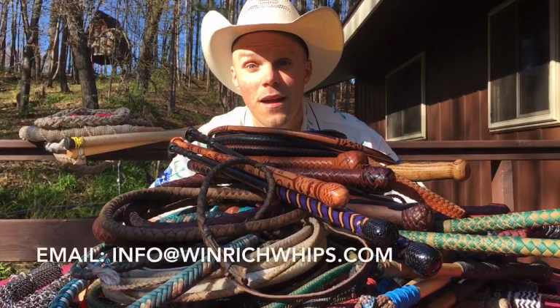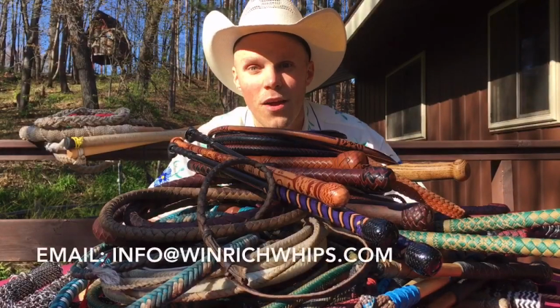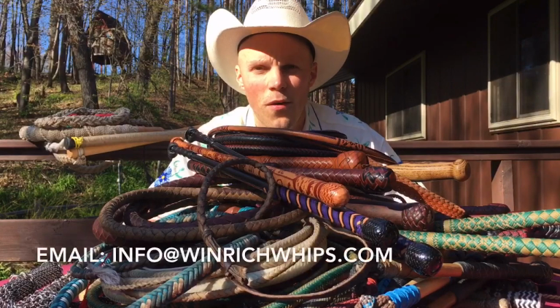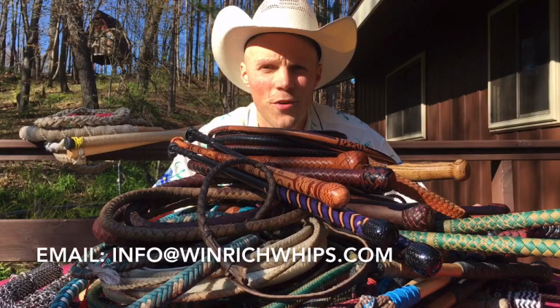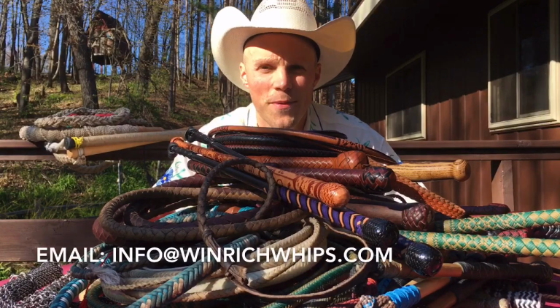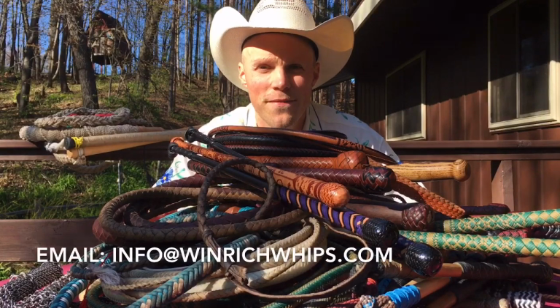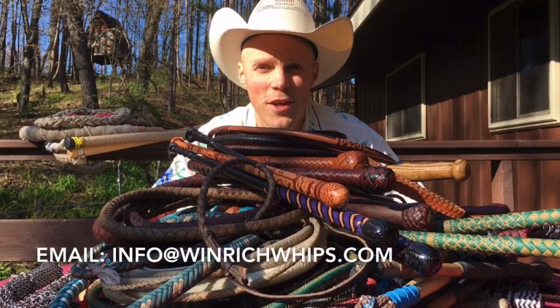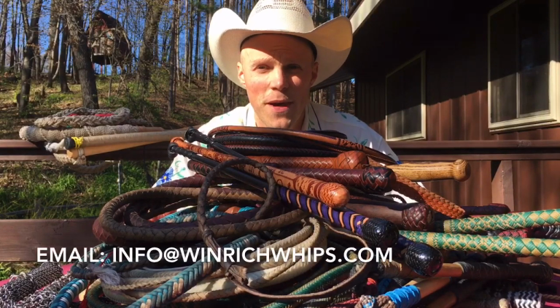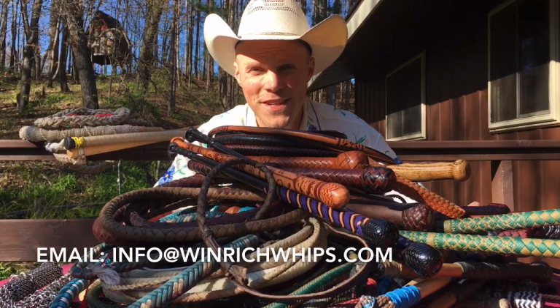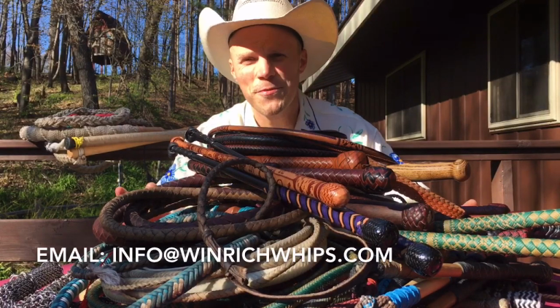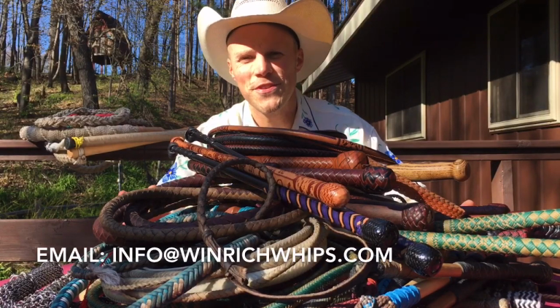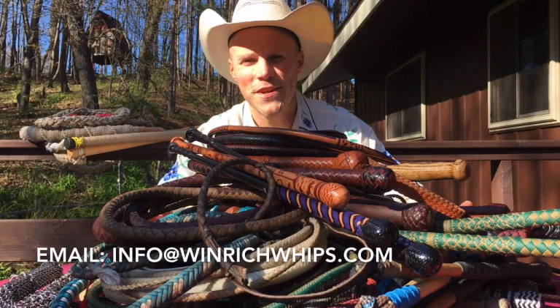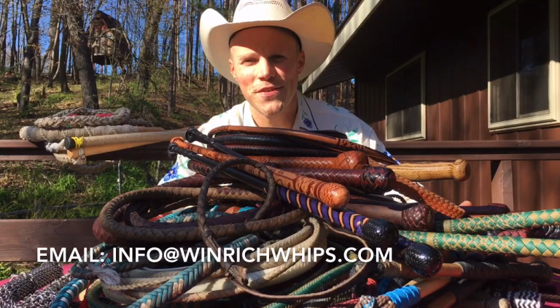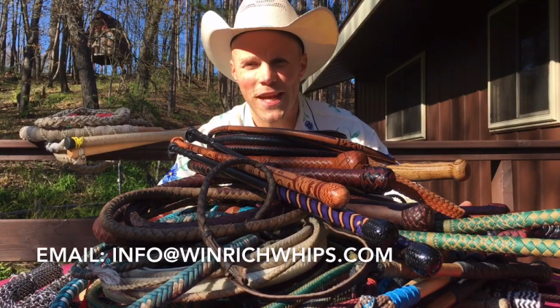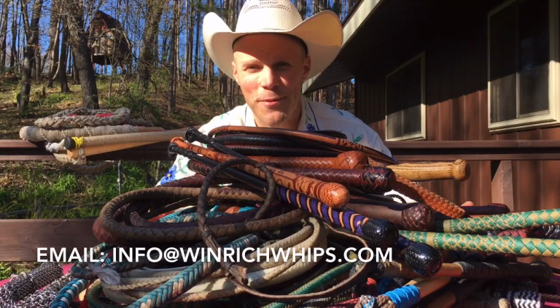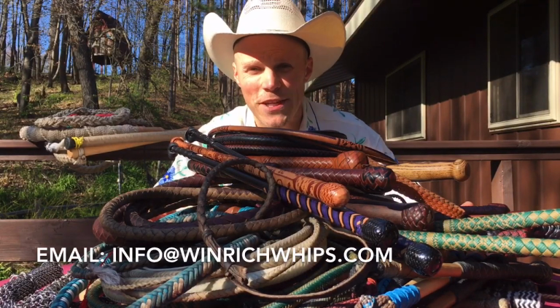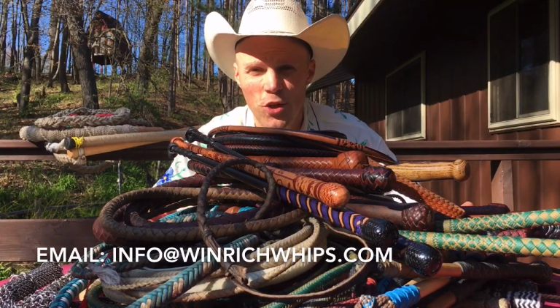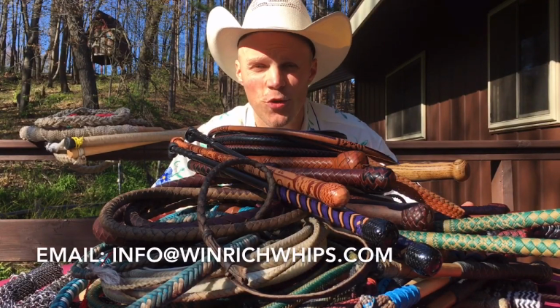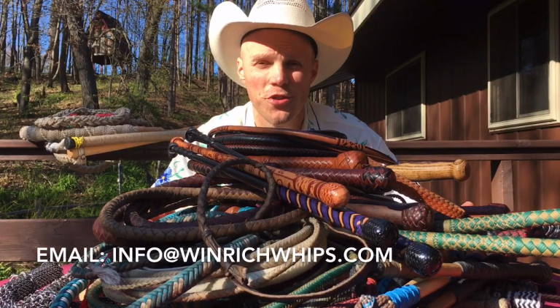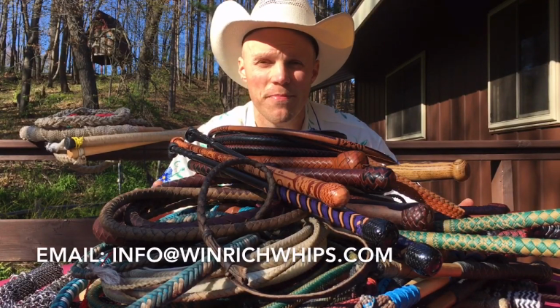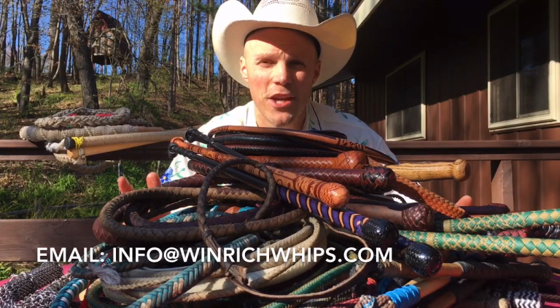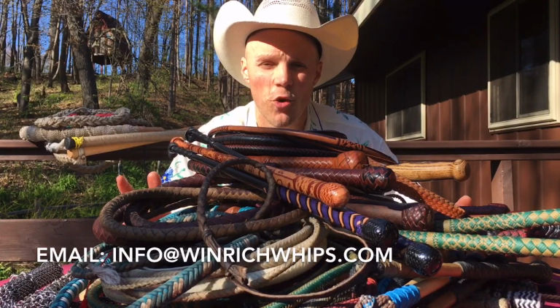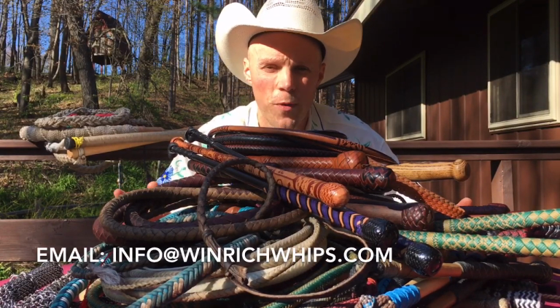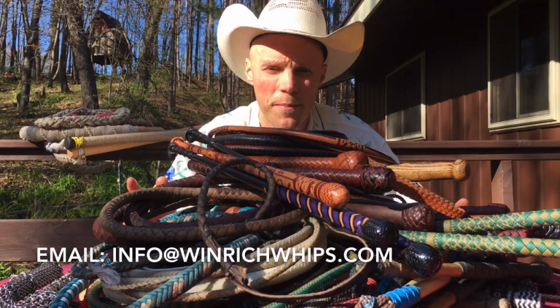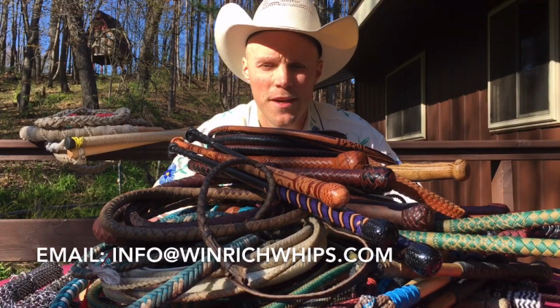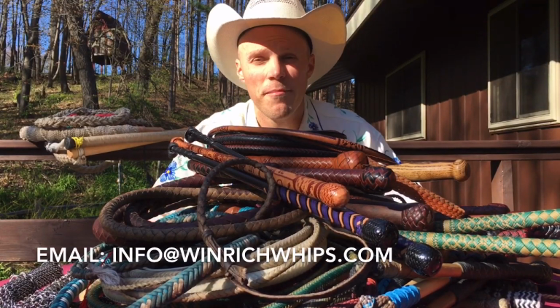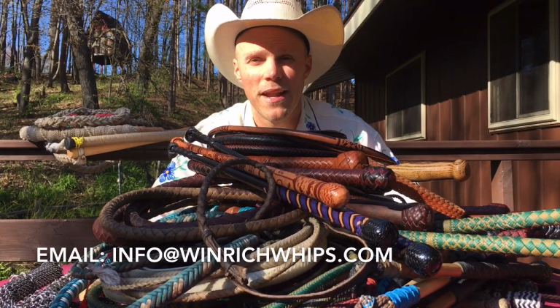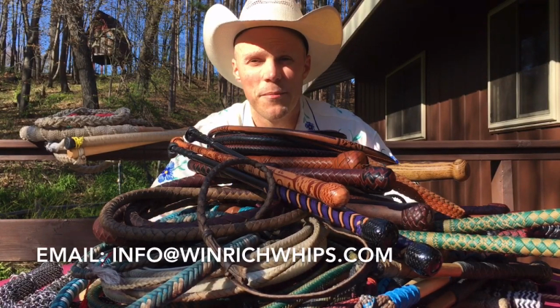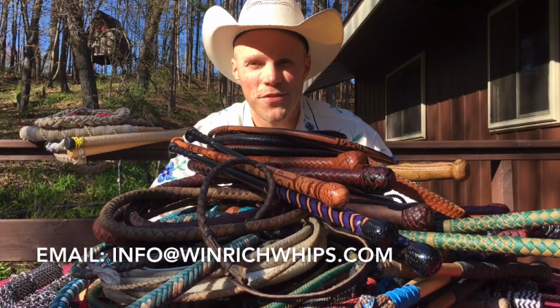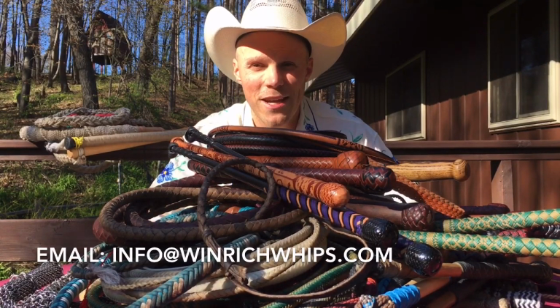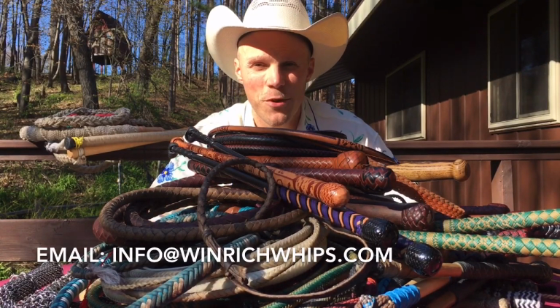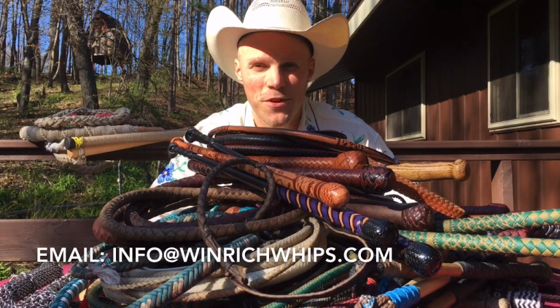That's my video about different materials that can be used to make a whip. My name is Adam Winrich.